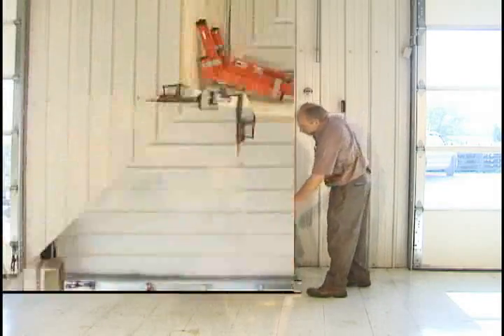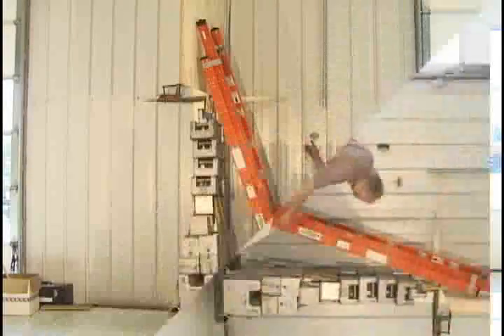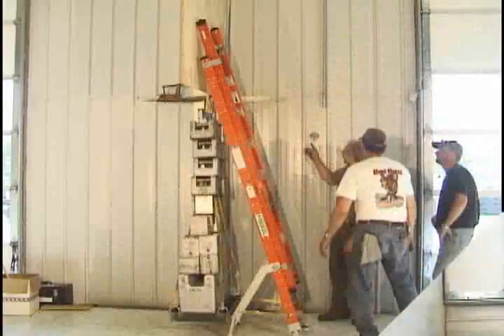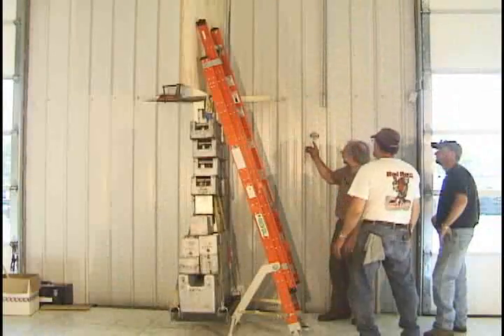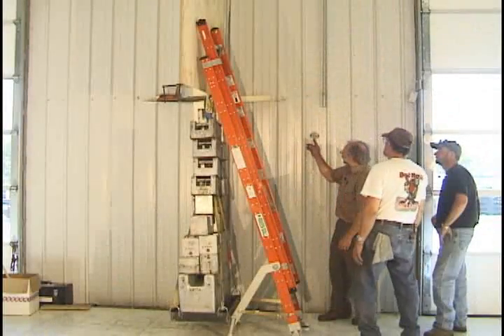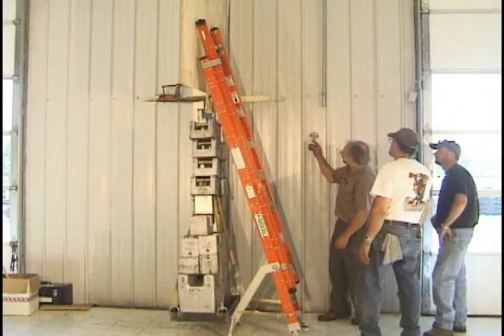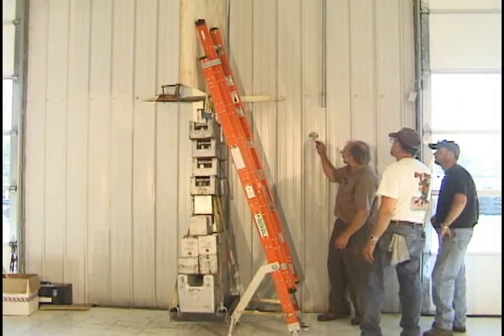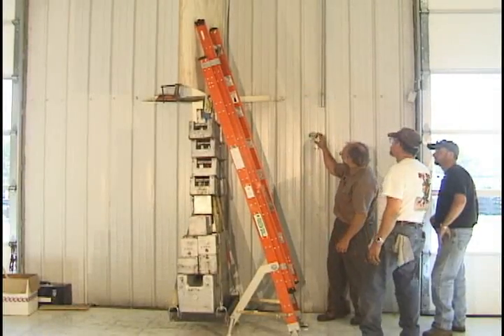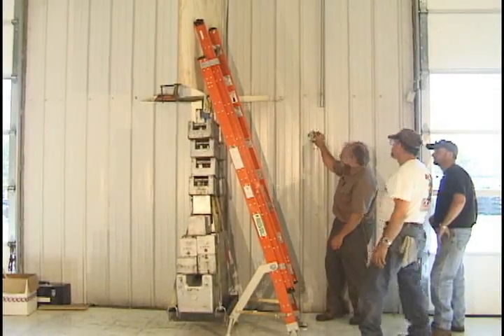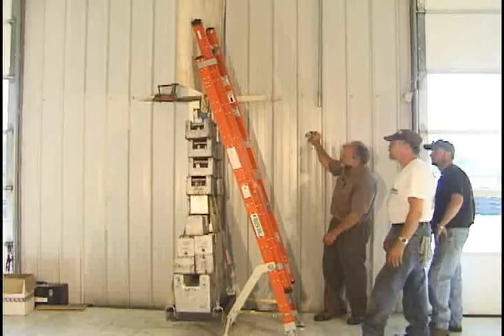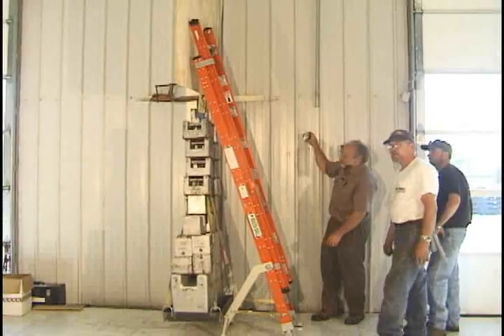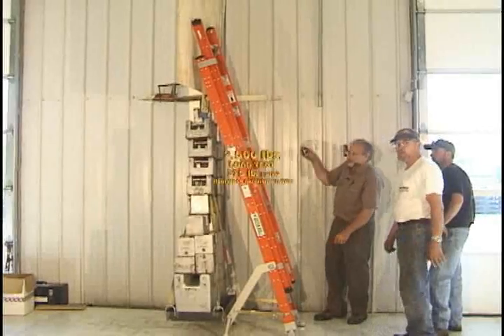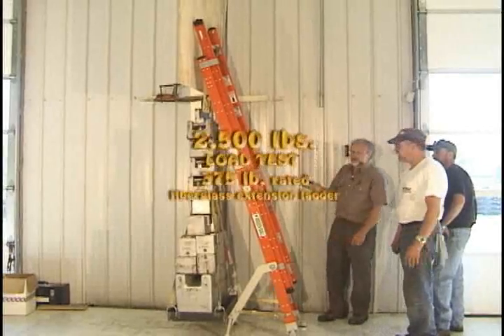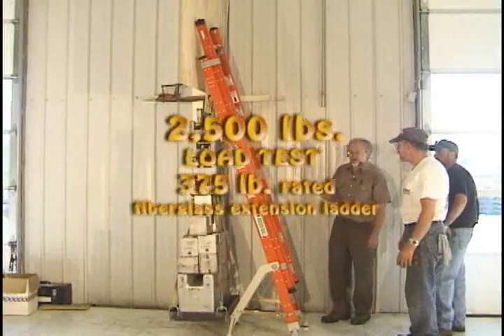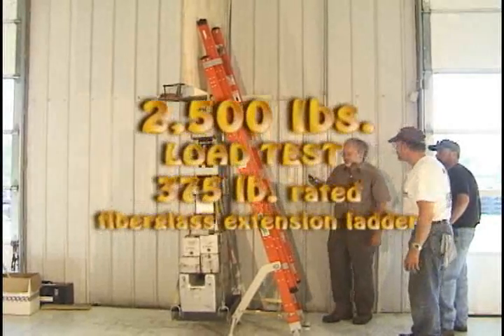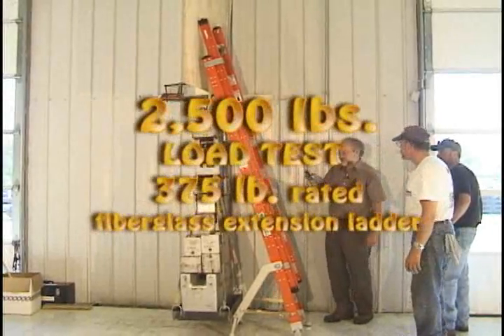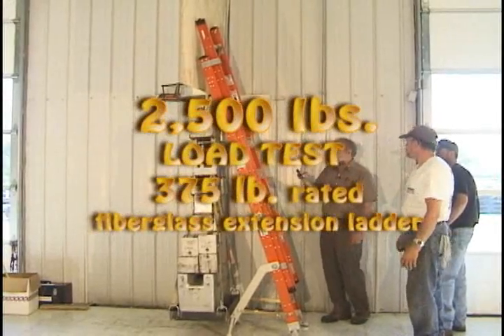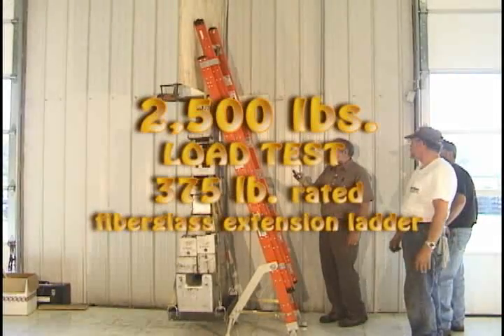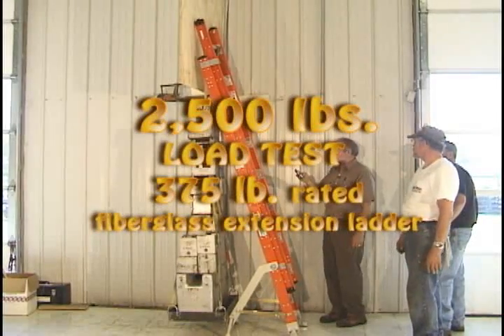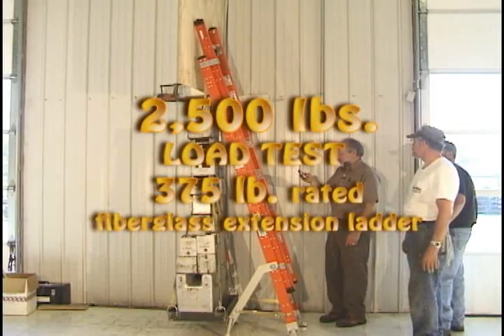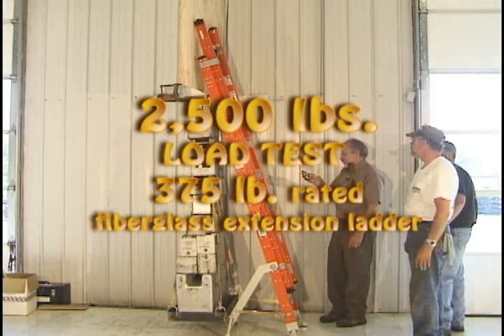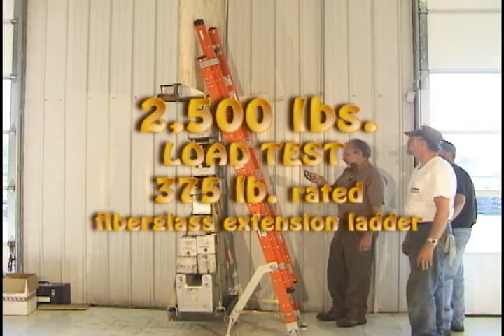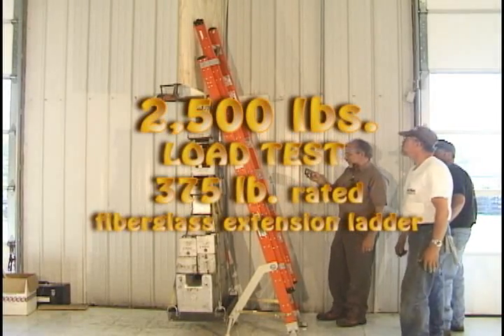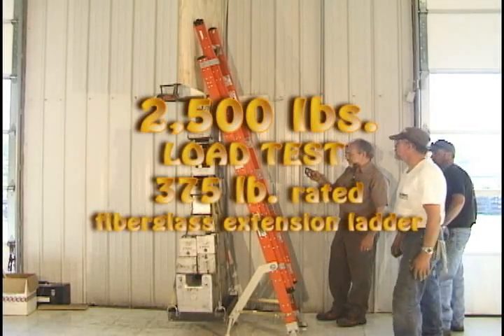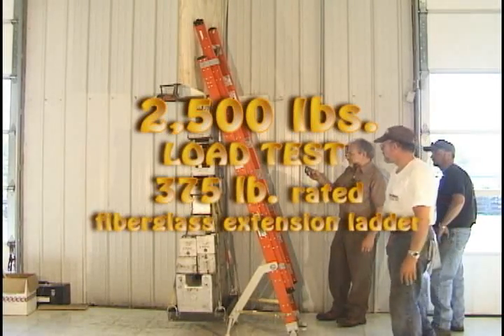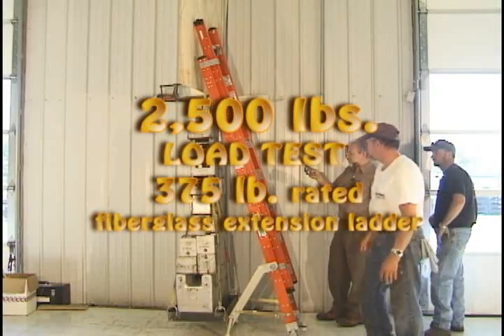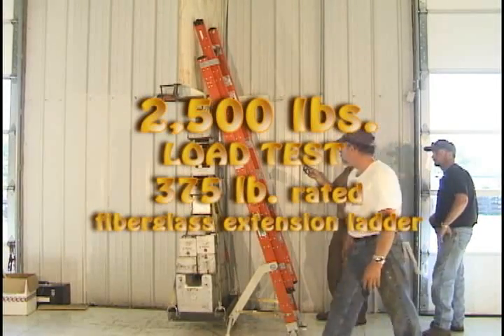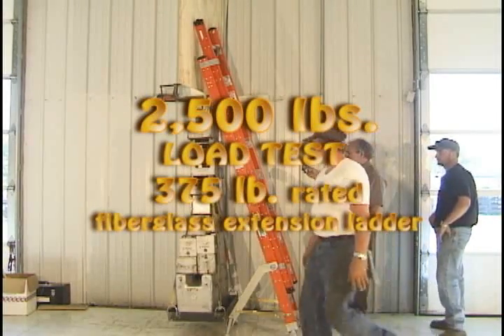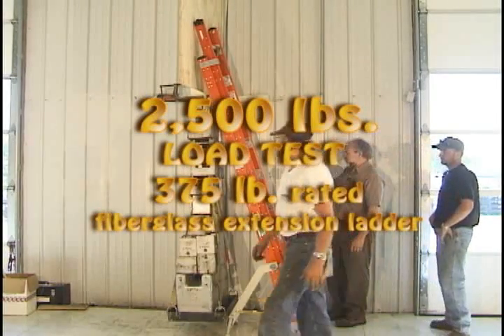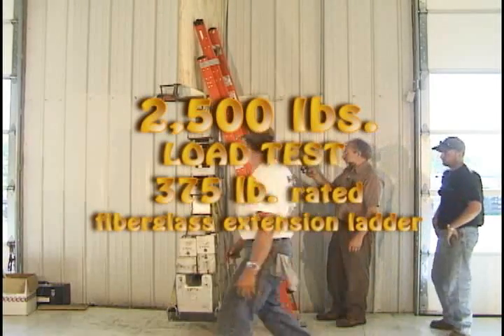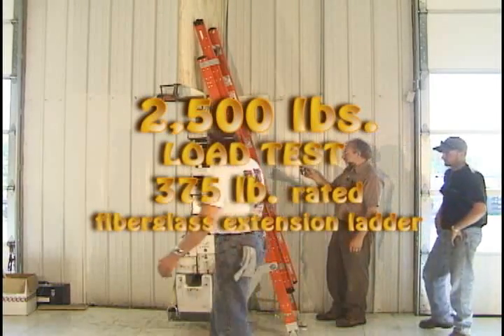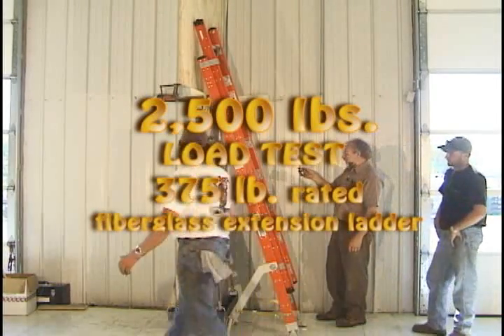Well, there we go. We've been looking at the ladder. 2:47, so we can go ahead and shut this down.